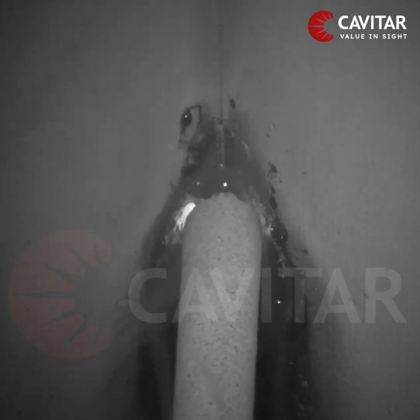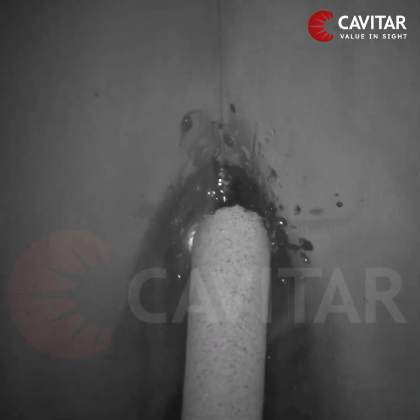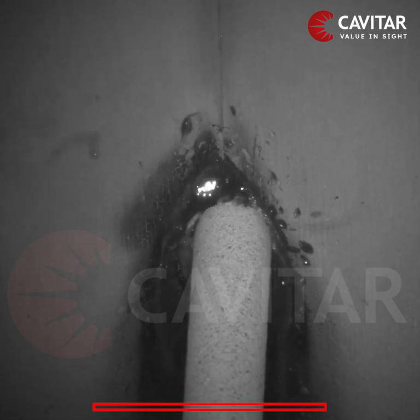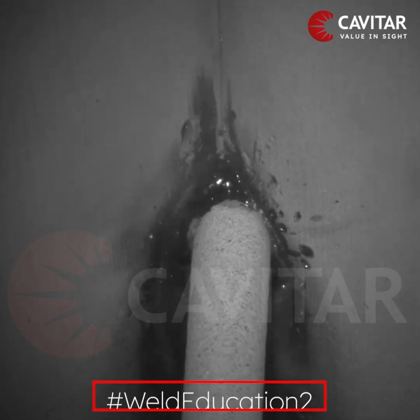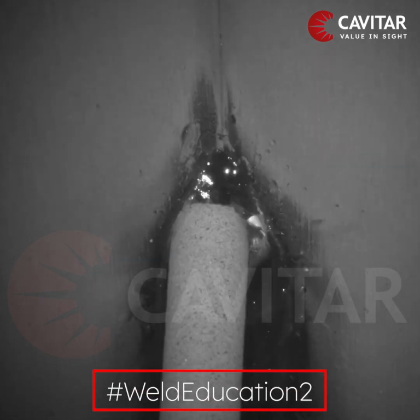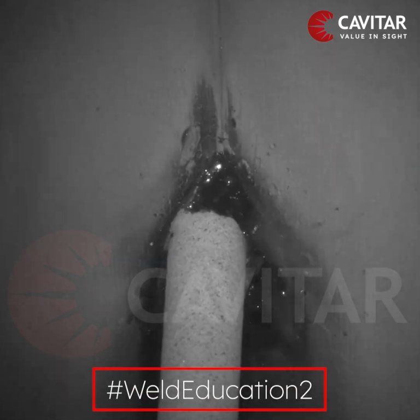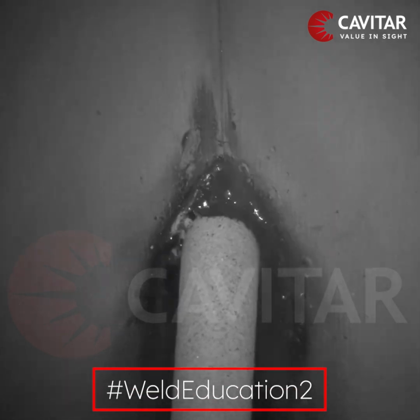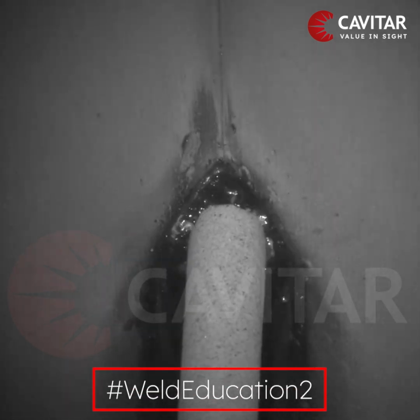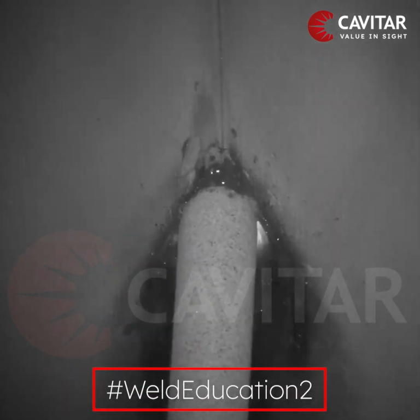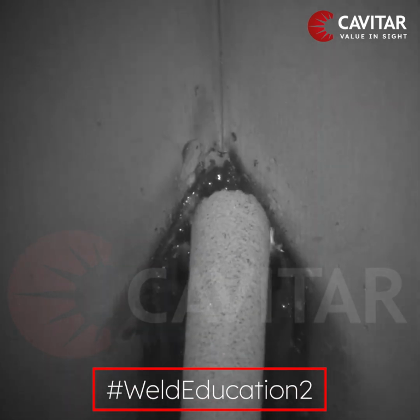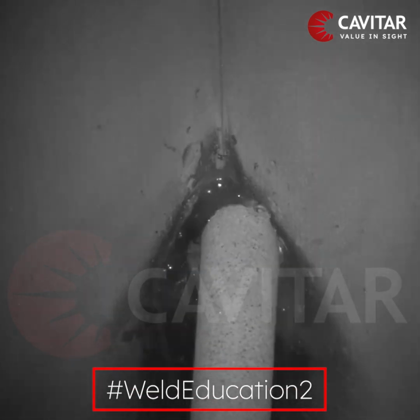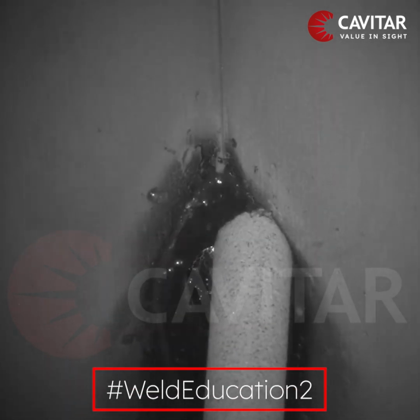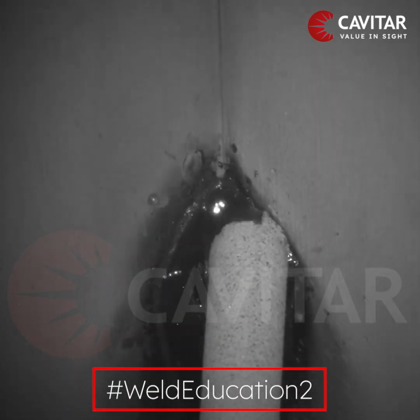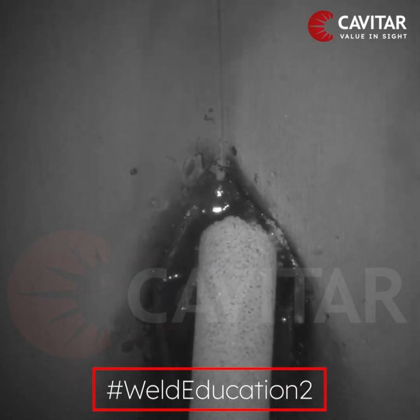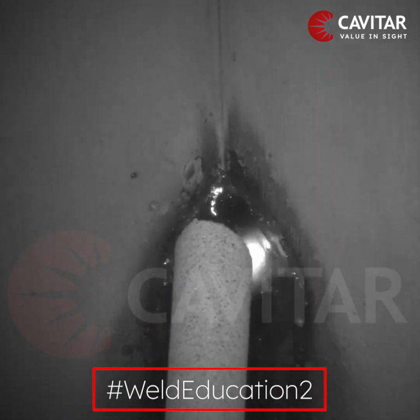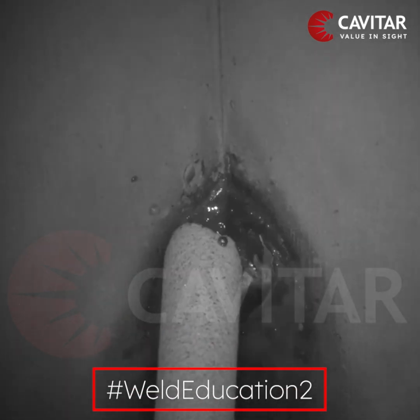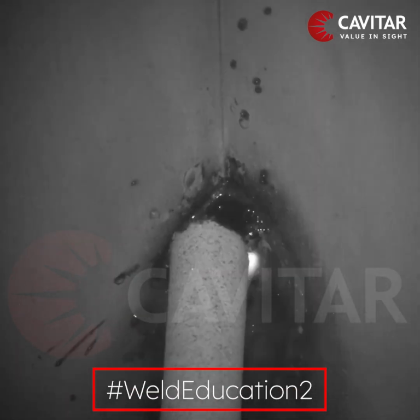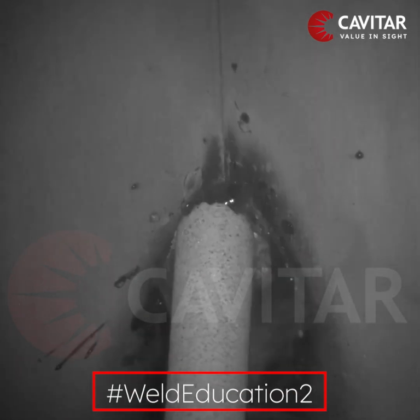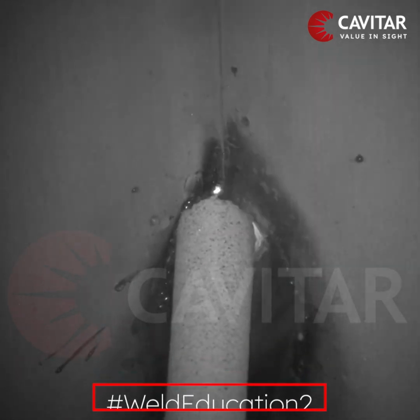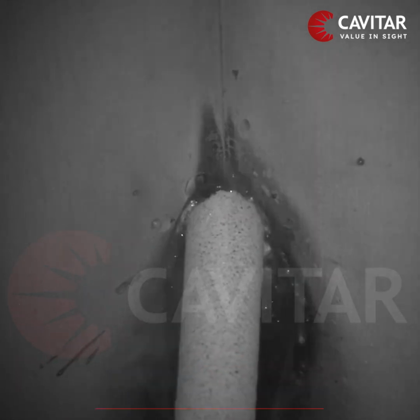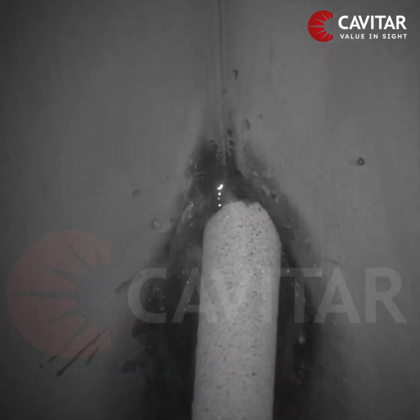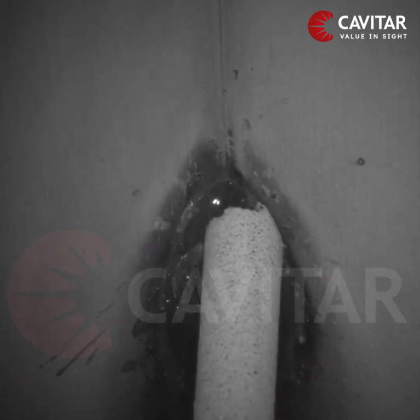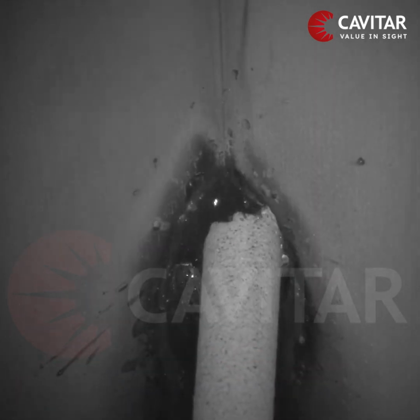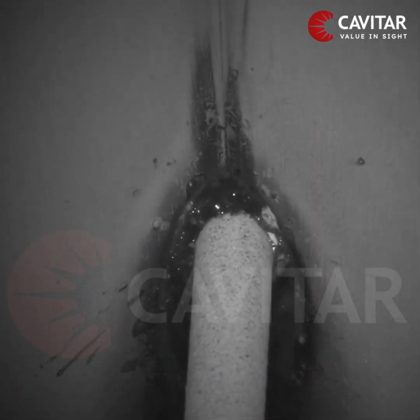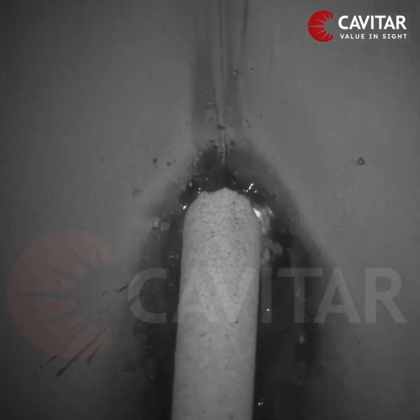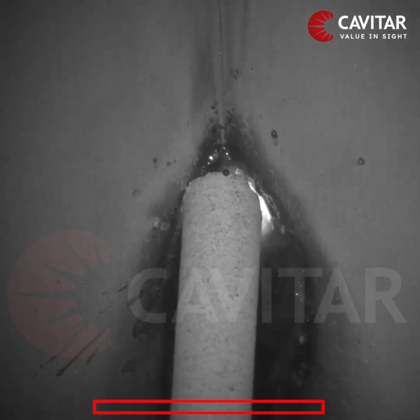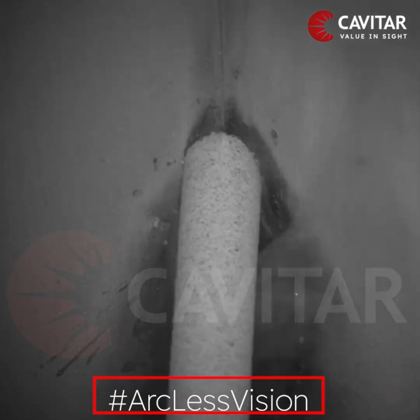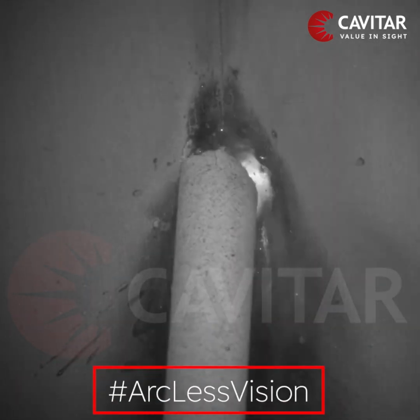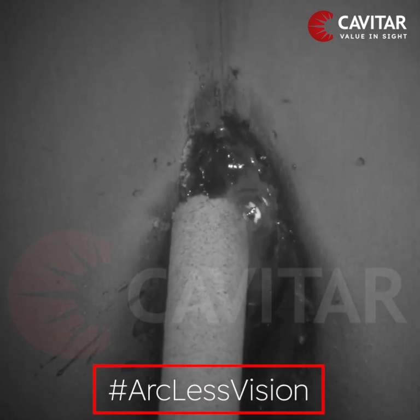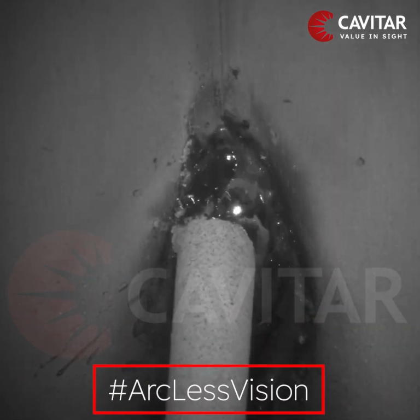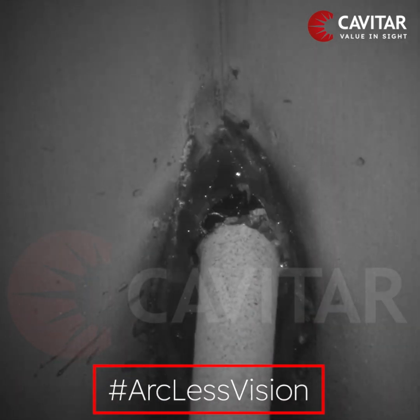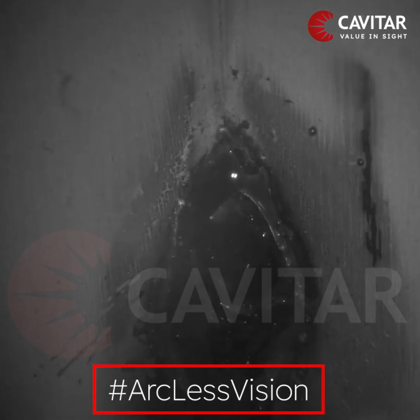Welcome to Weld Education 2.0, brought to you by Cavitar.